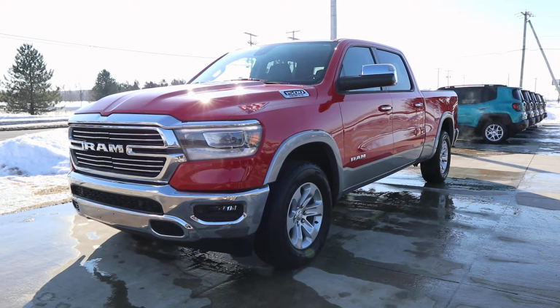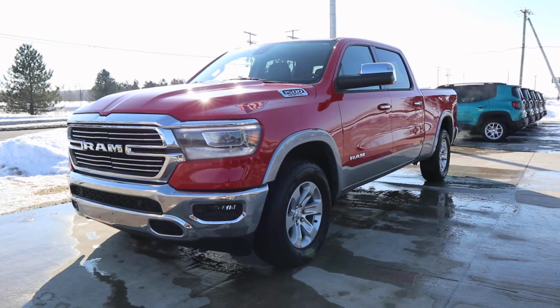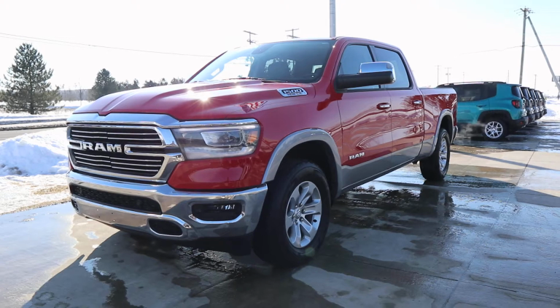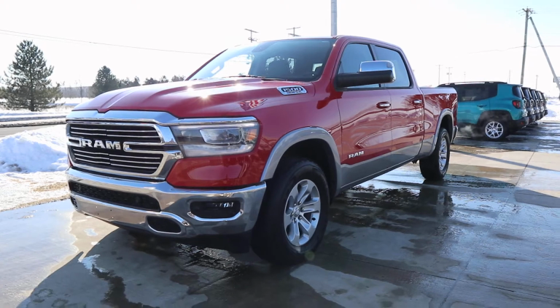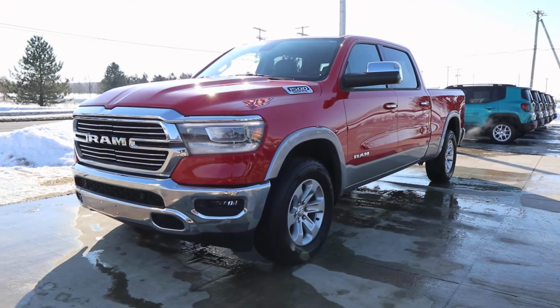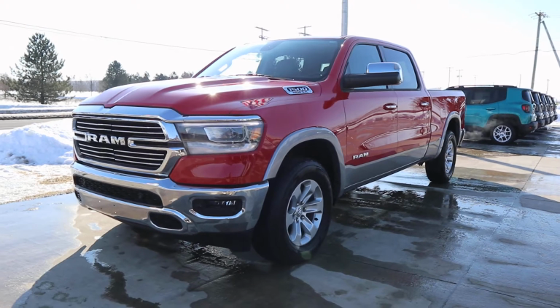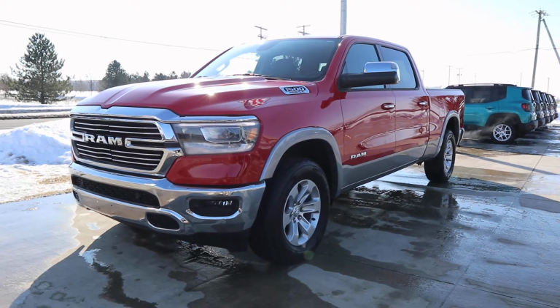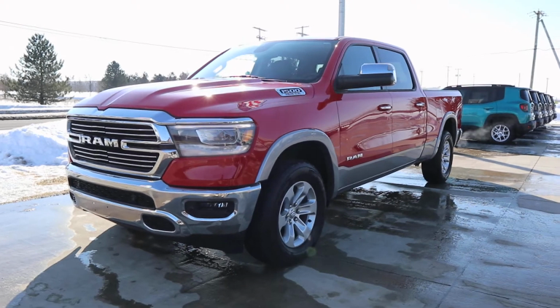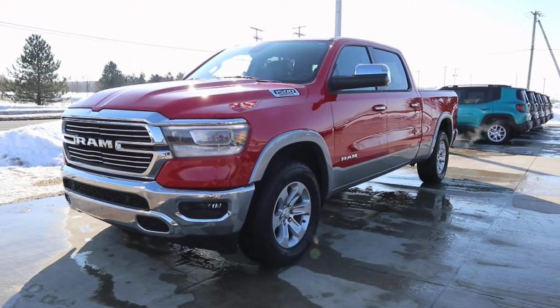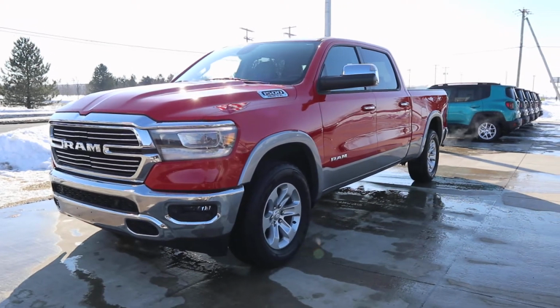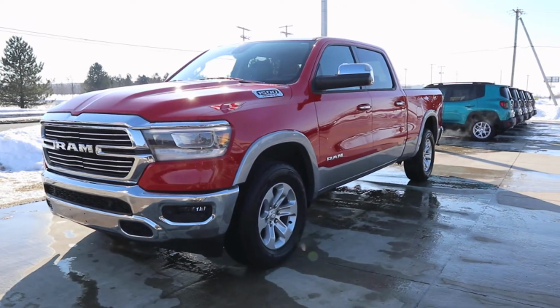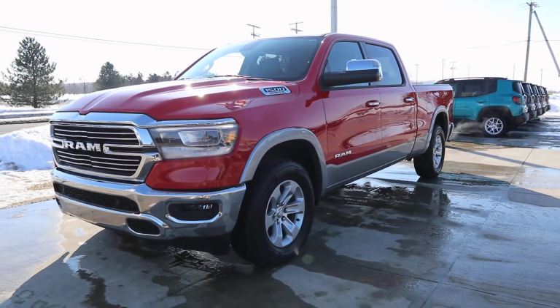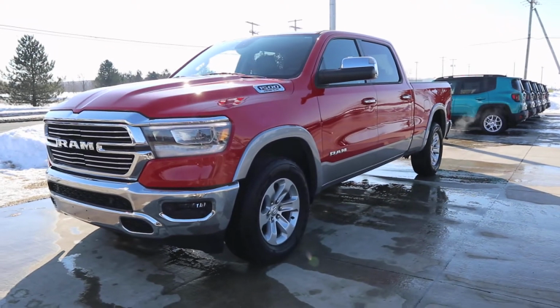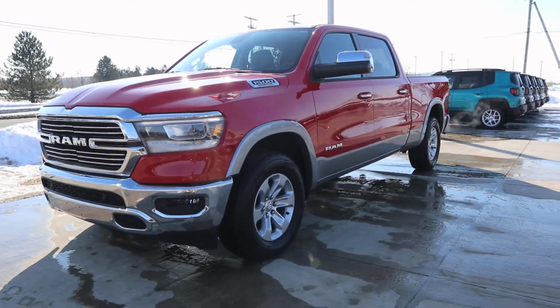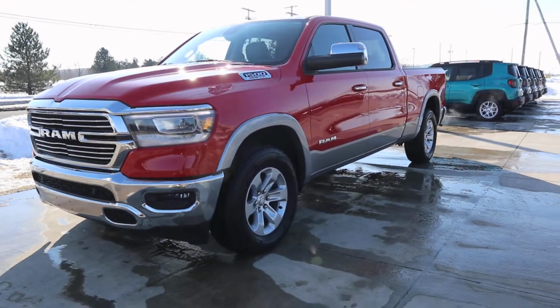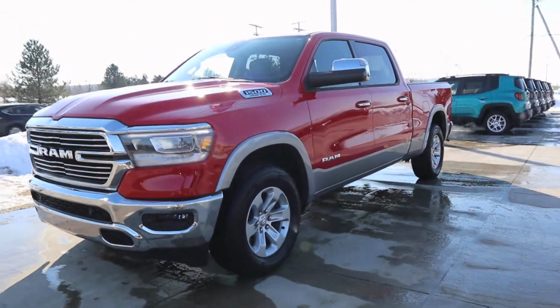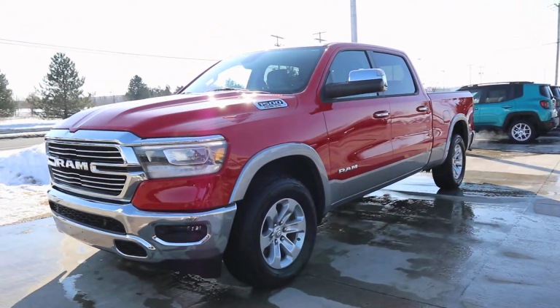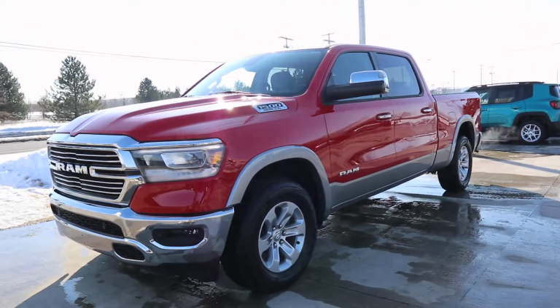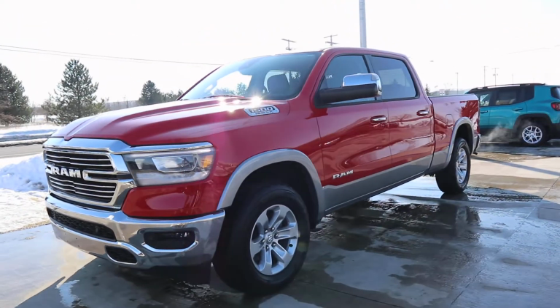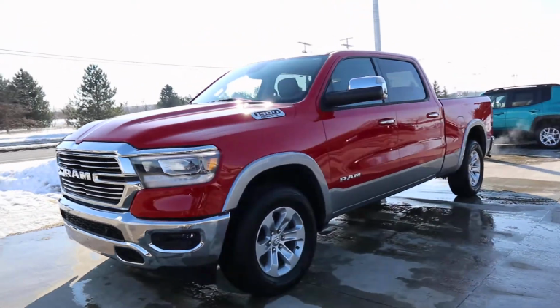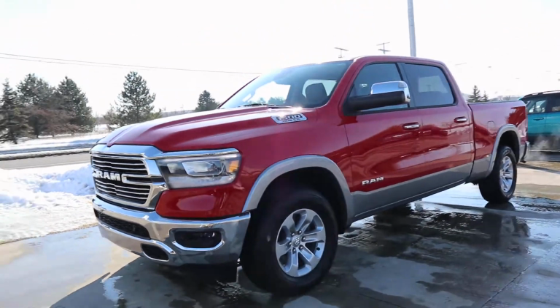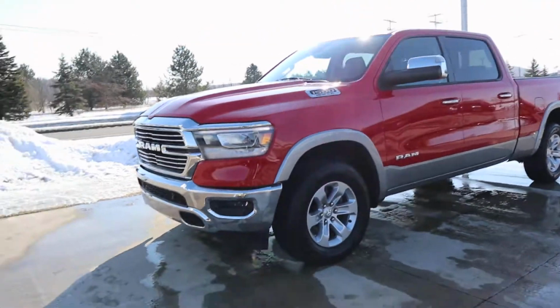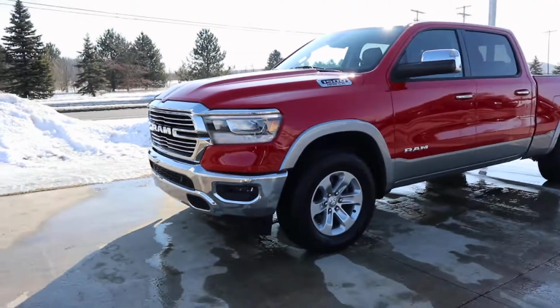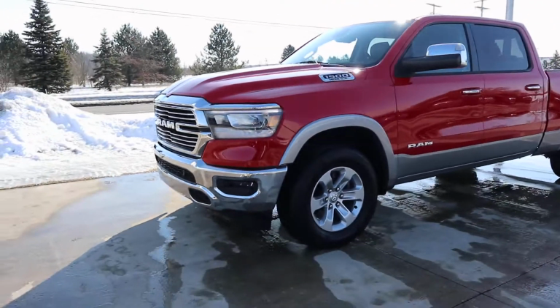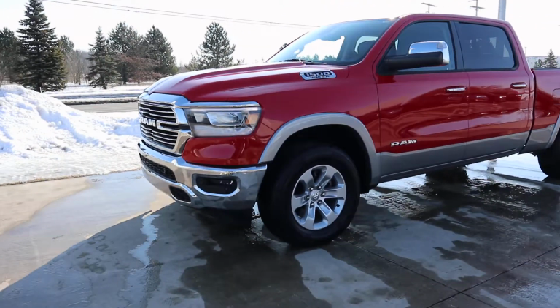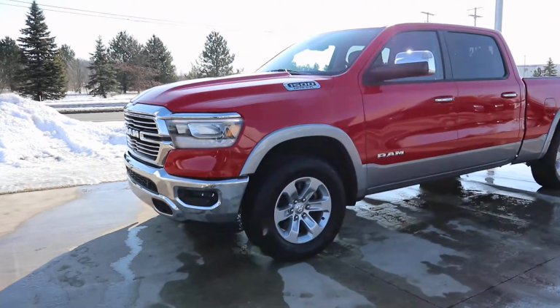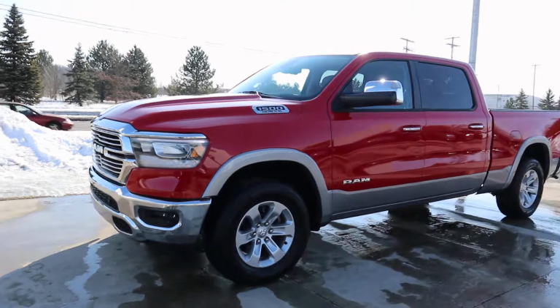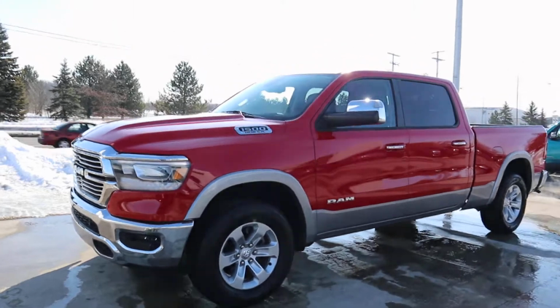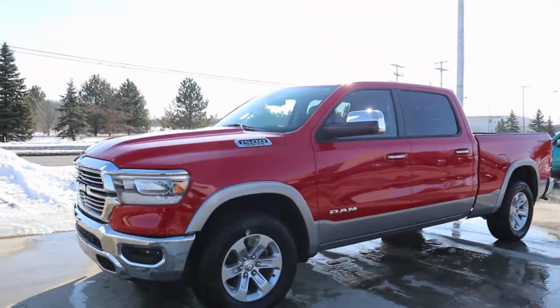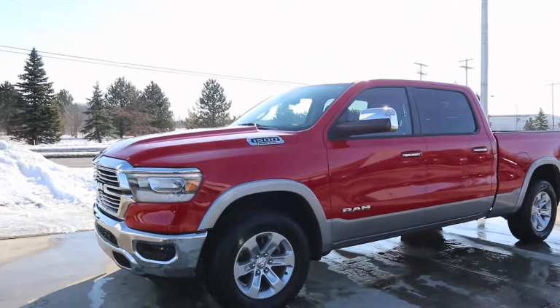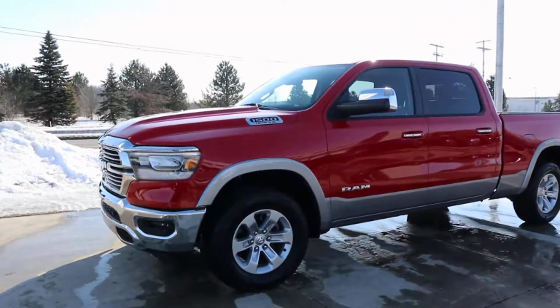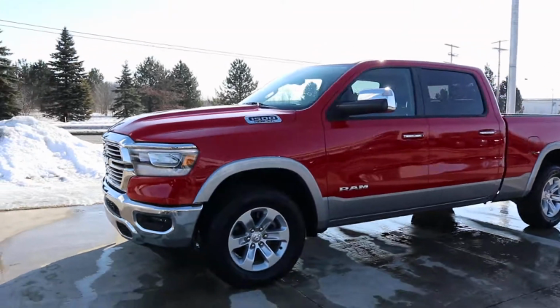Angel here with Carrie Henrichs Chrysler, going to do a quick walk around of this 2020 Ram 1500 Laramie.